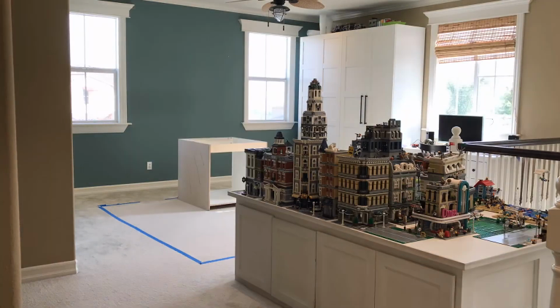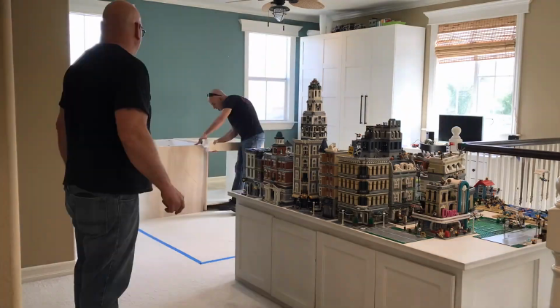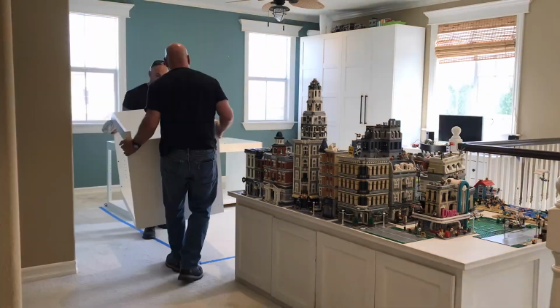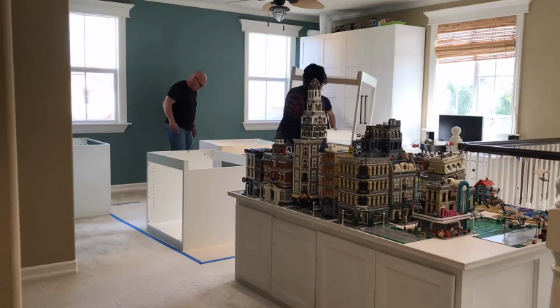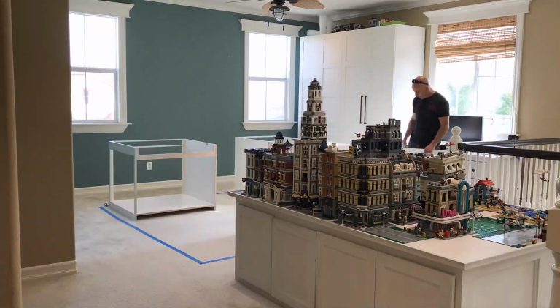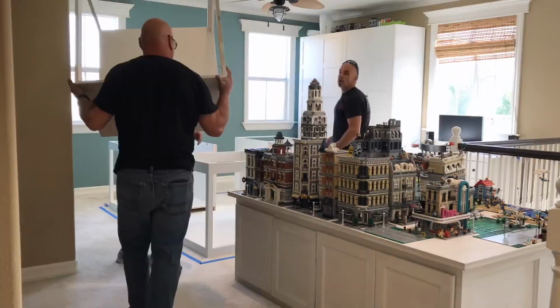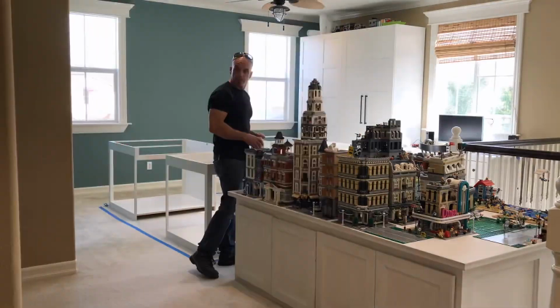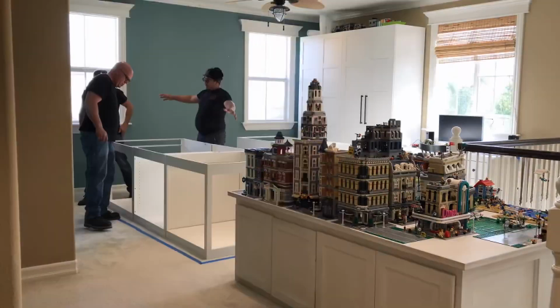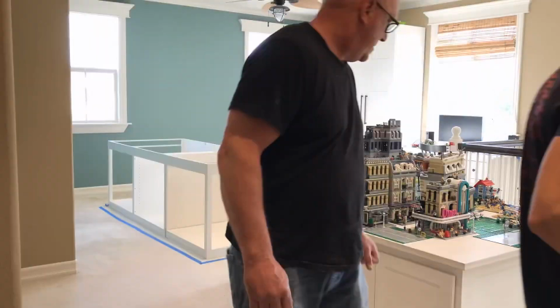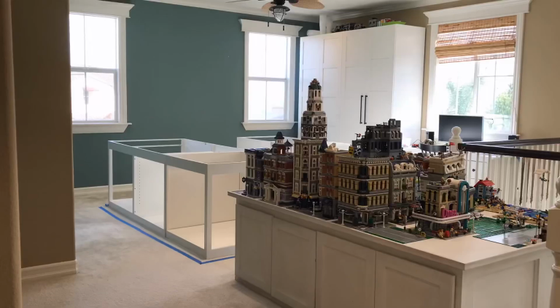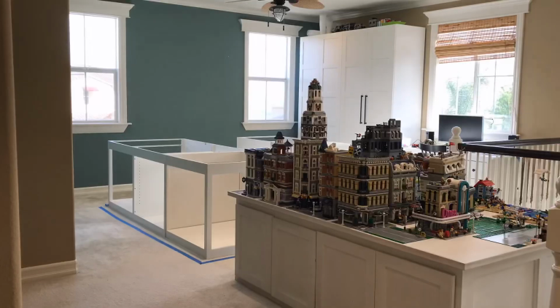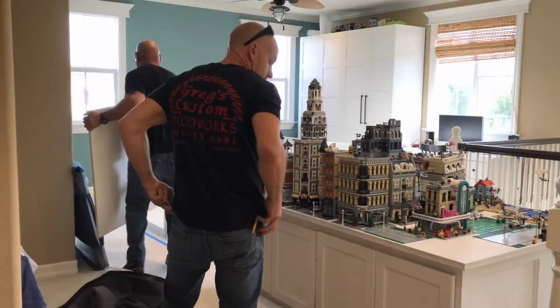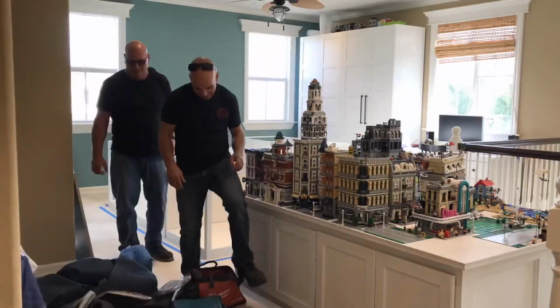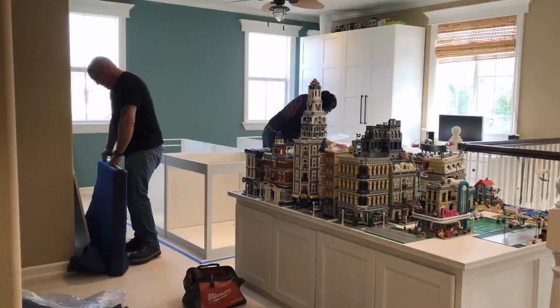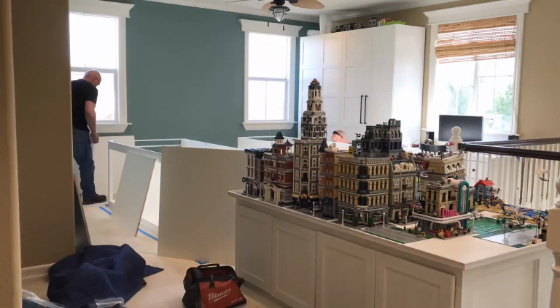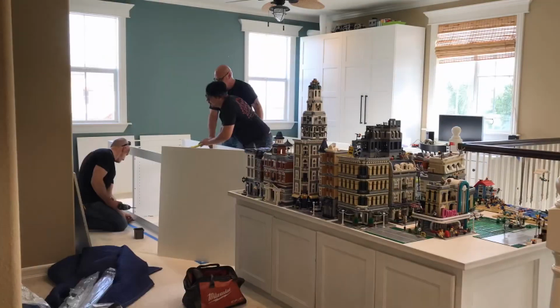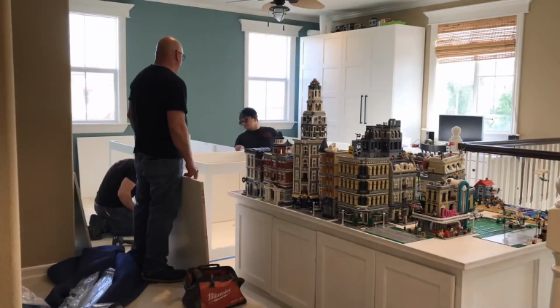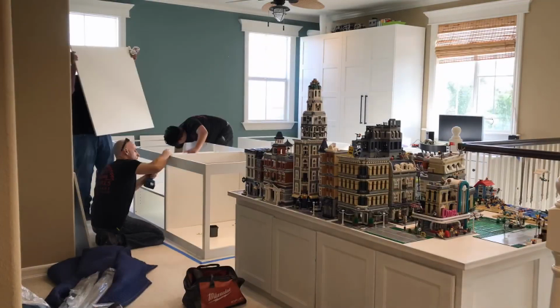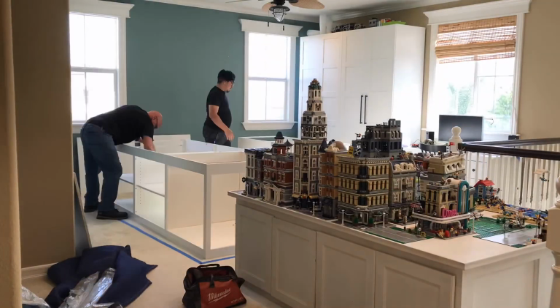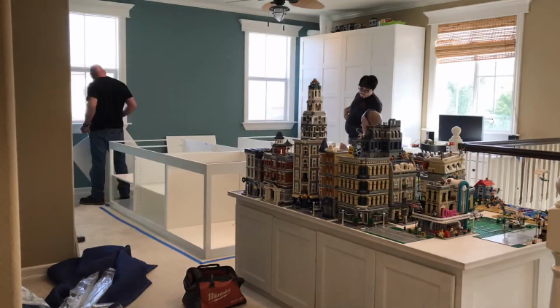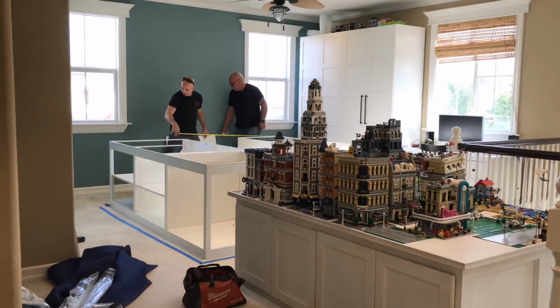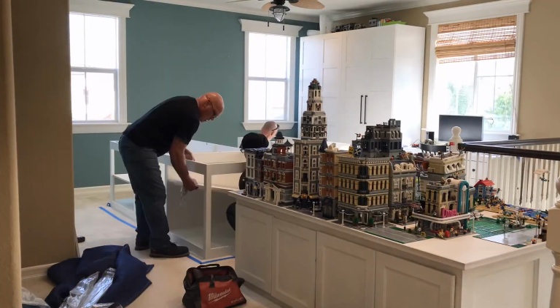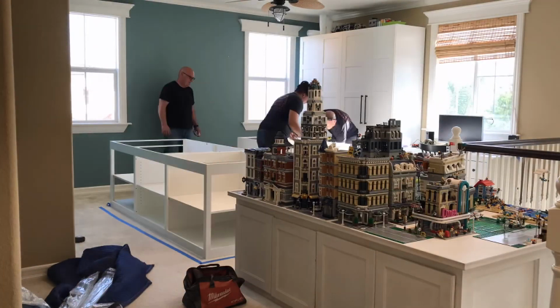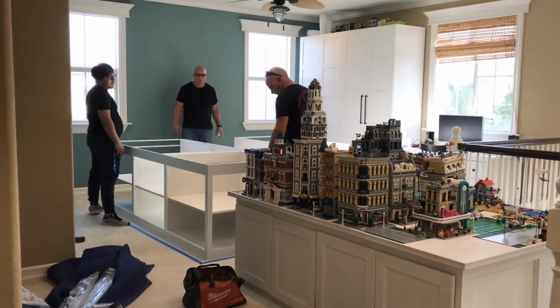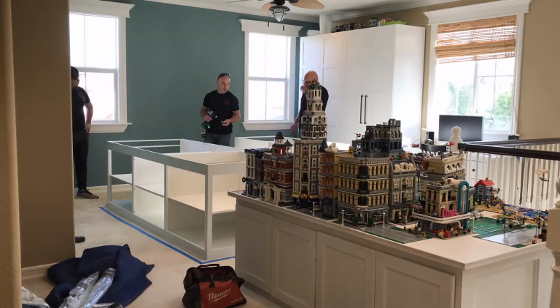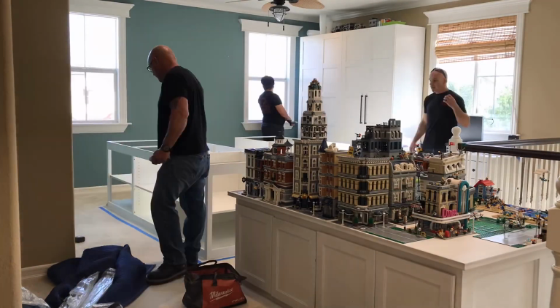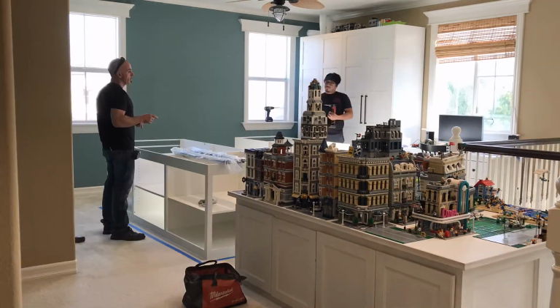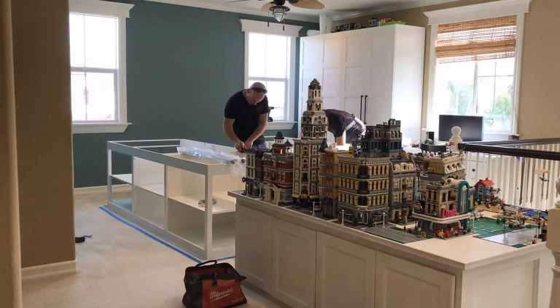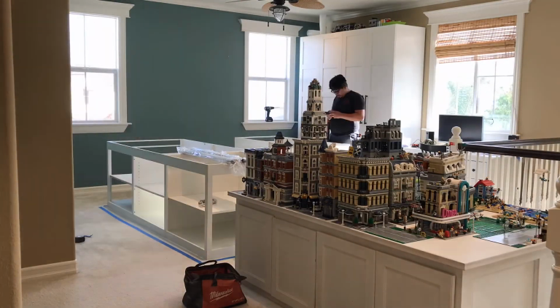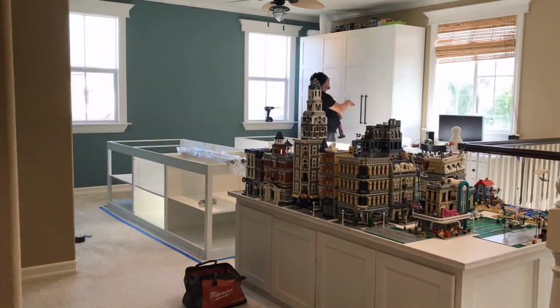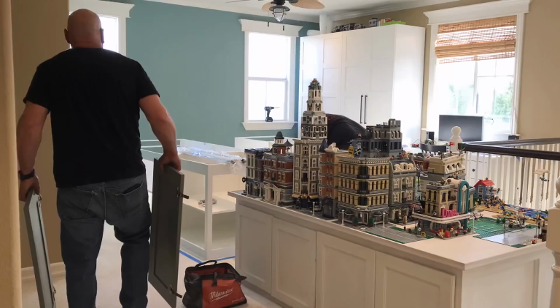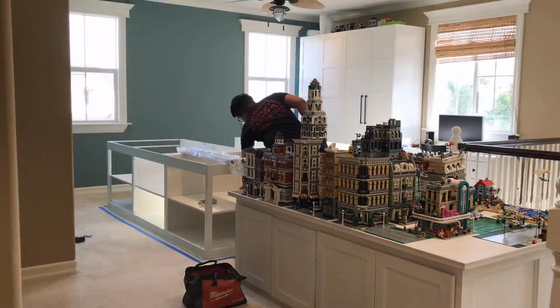Hey everybody, we're the Beckbrook Brothers, and today we're going to be showing you our new LEGO City table.